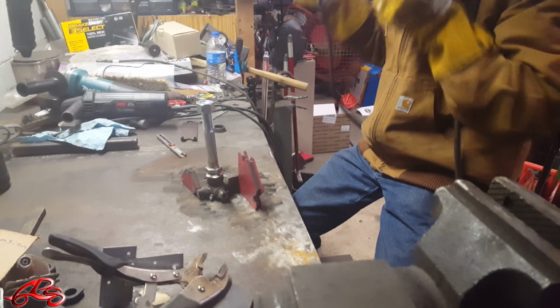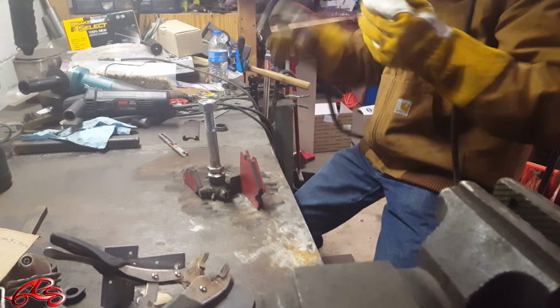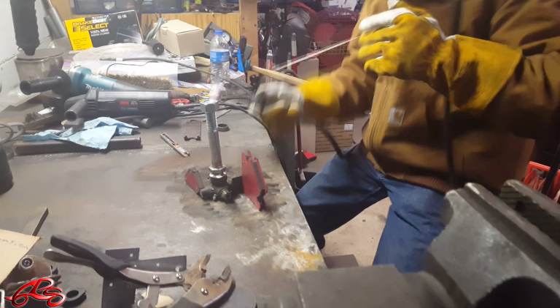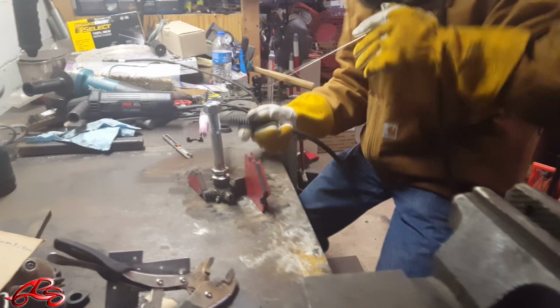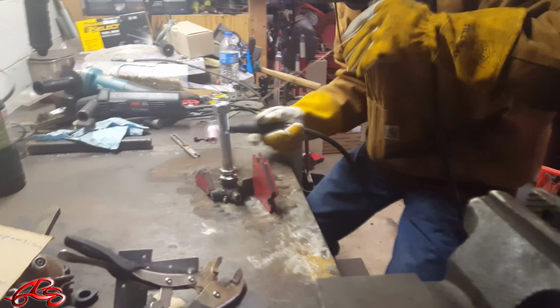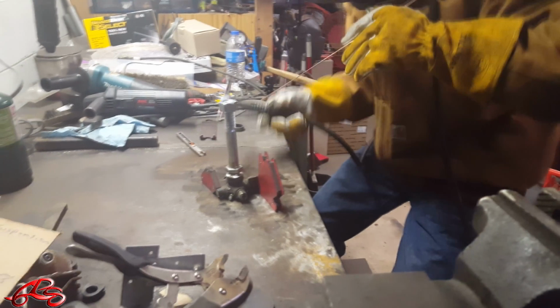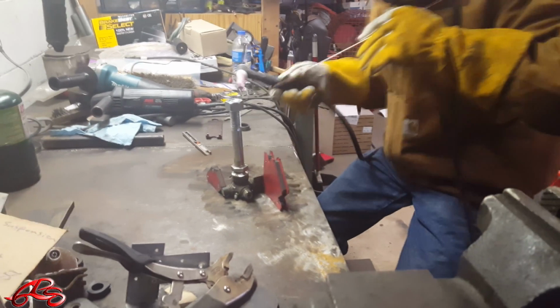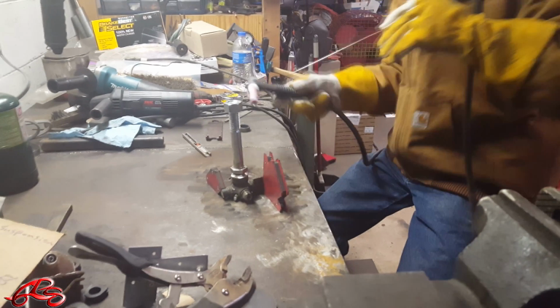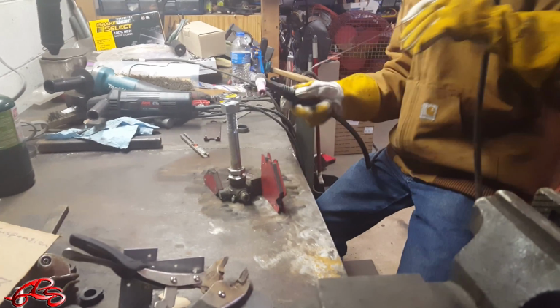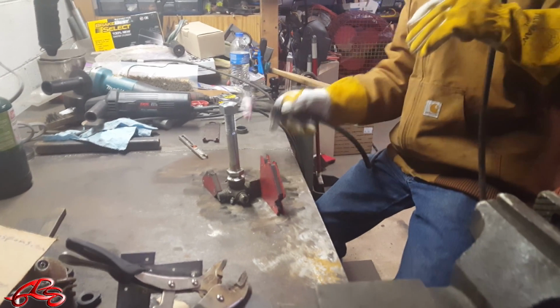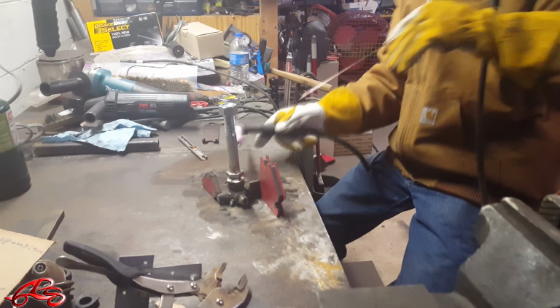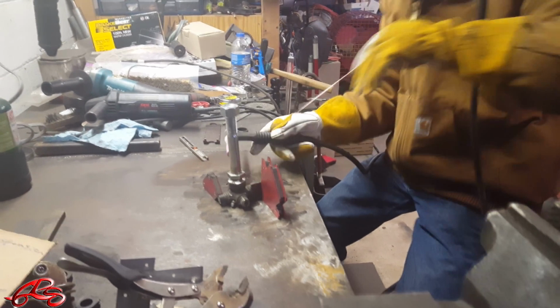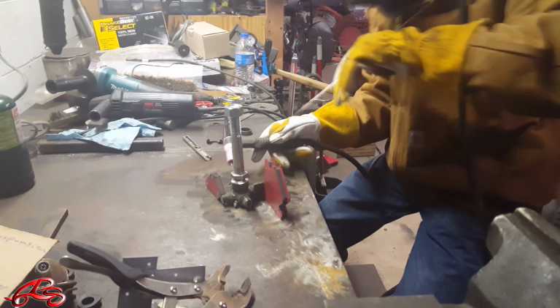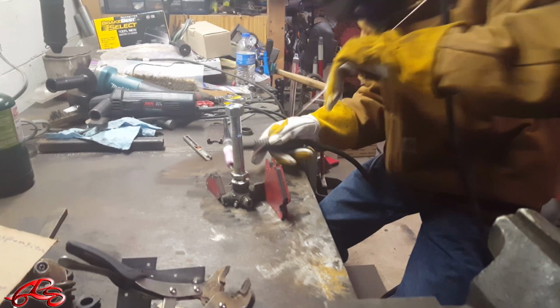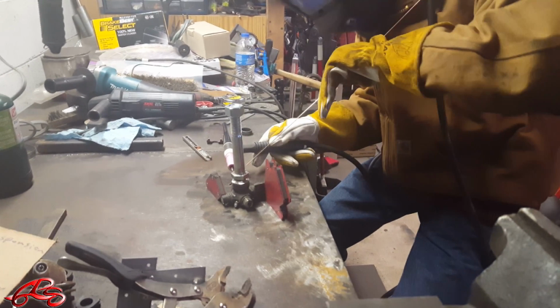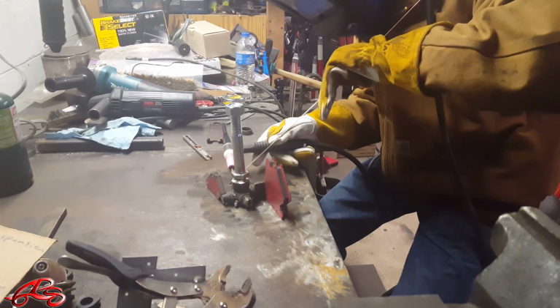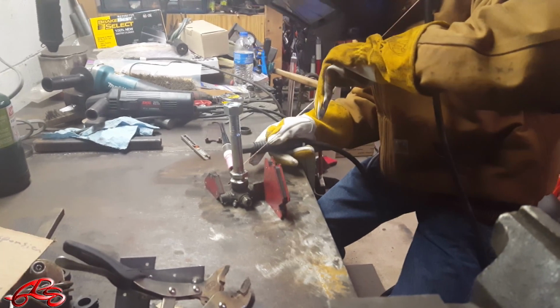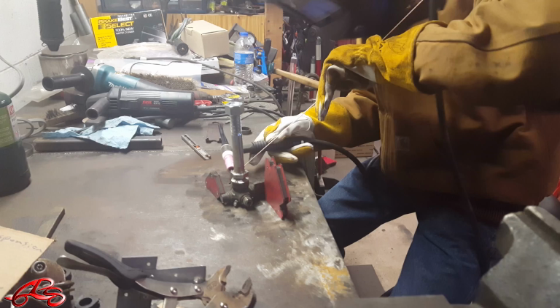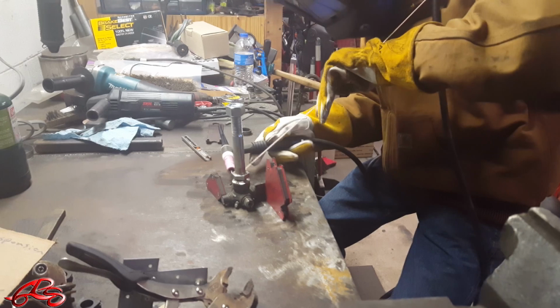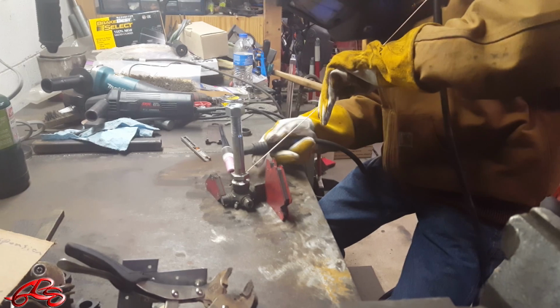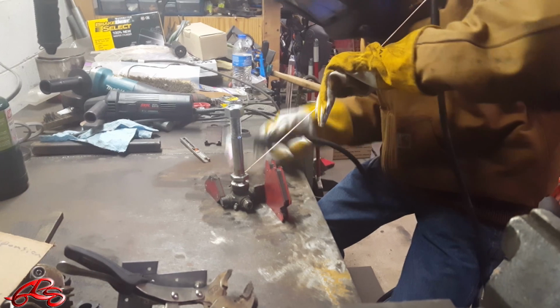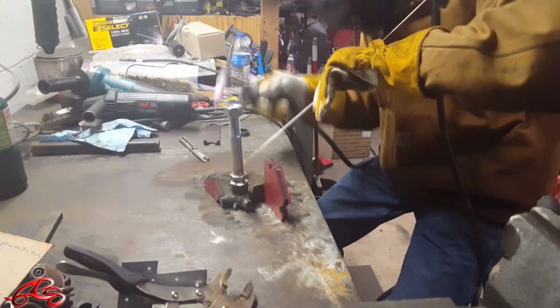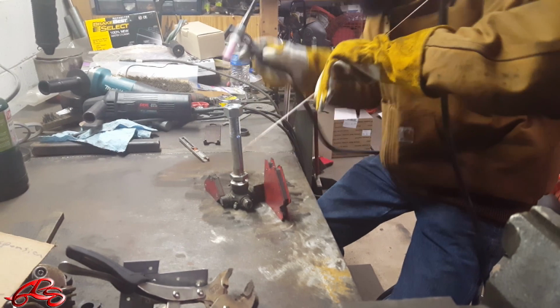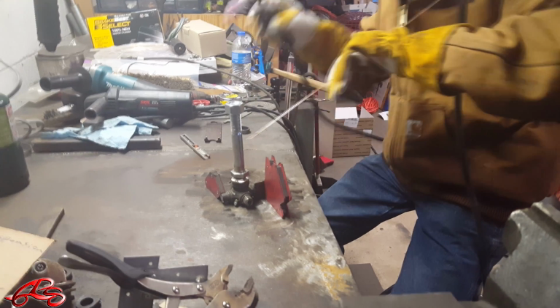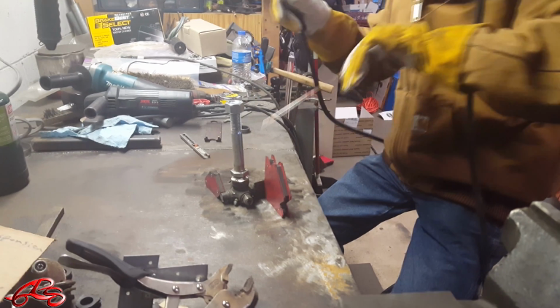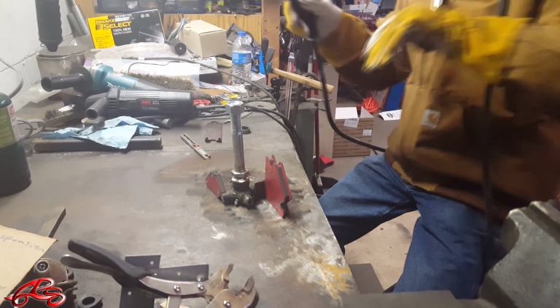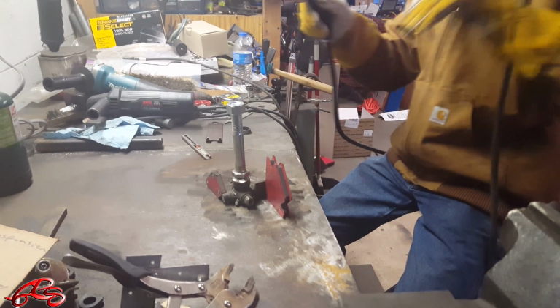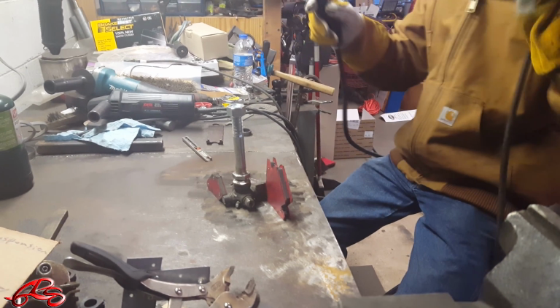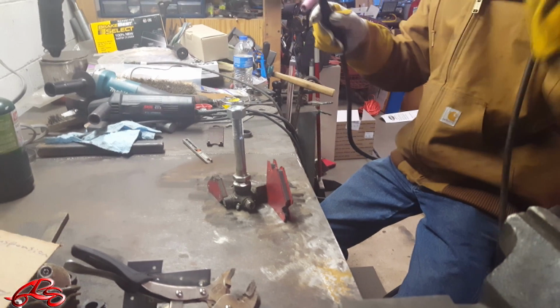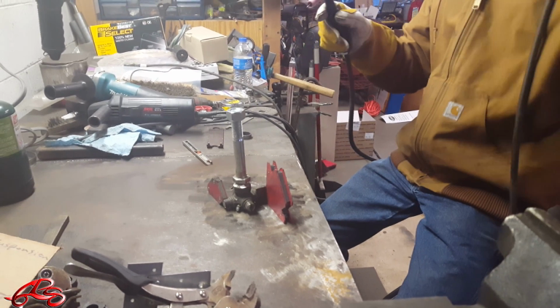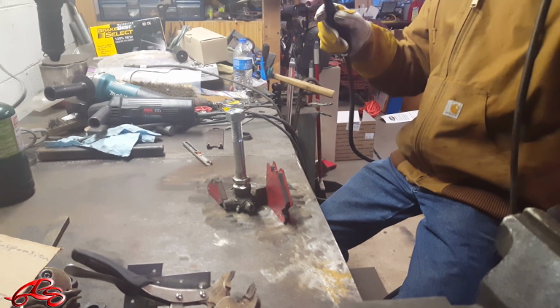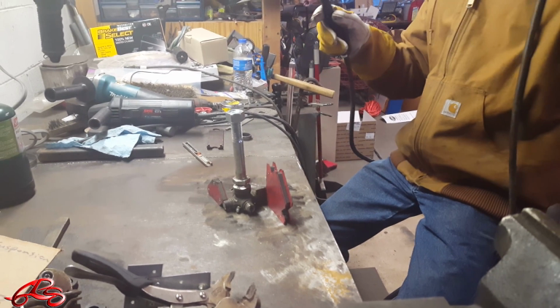All right, so we're going to be tacking on the bolt to the U-joint. Maybe.